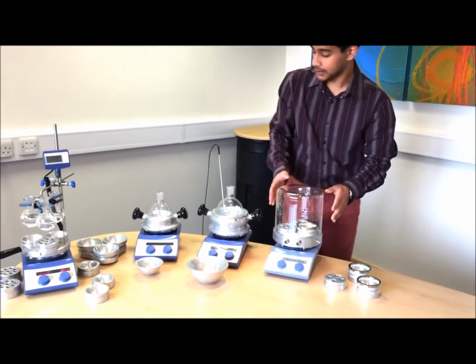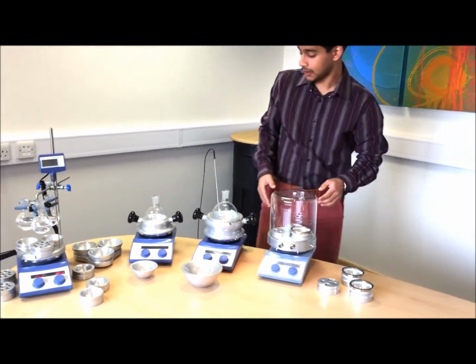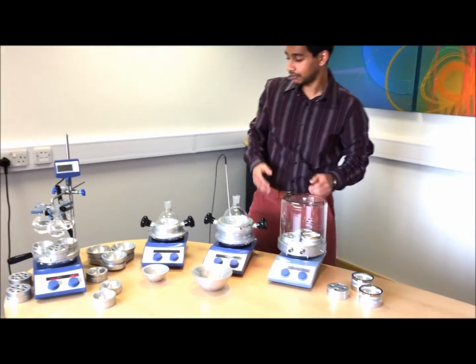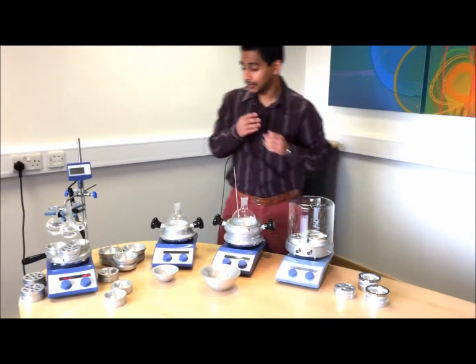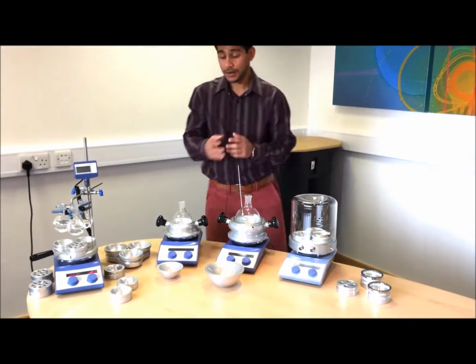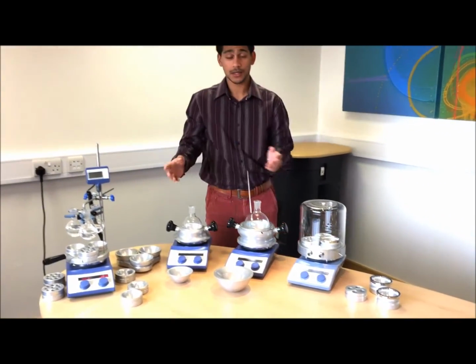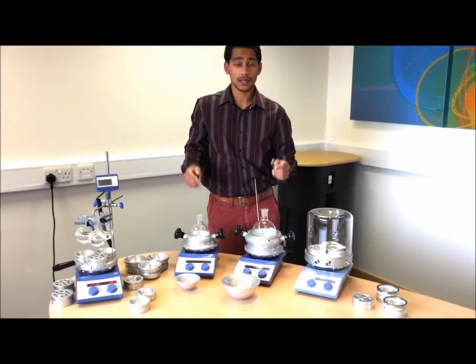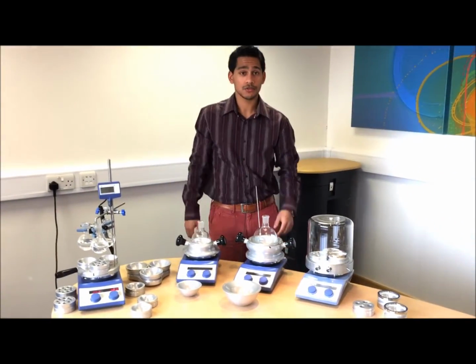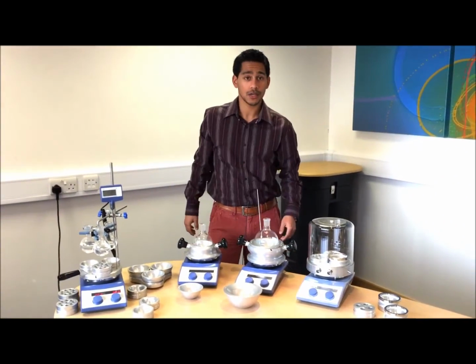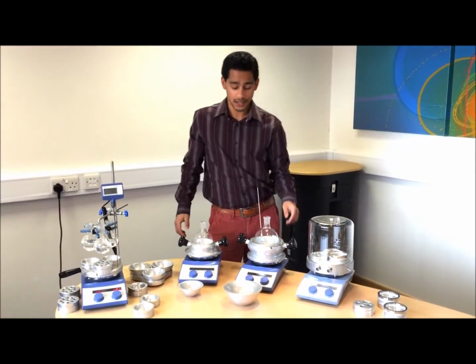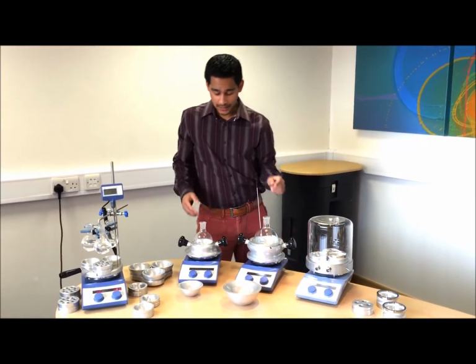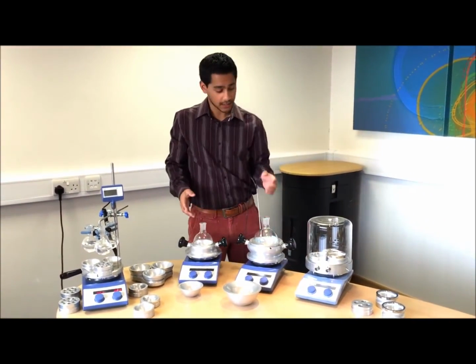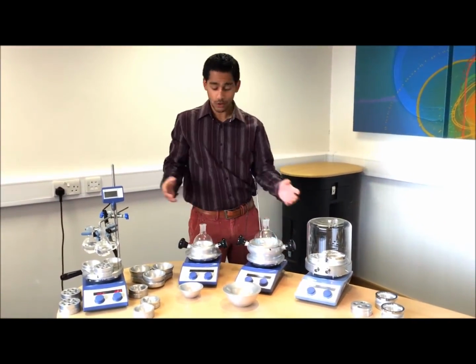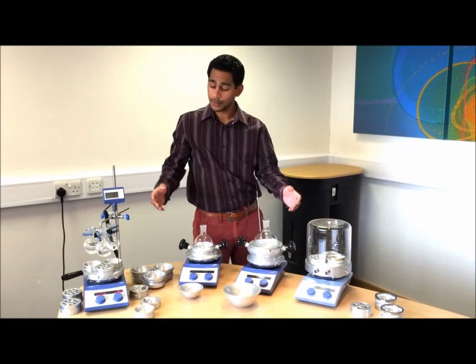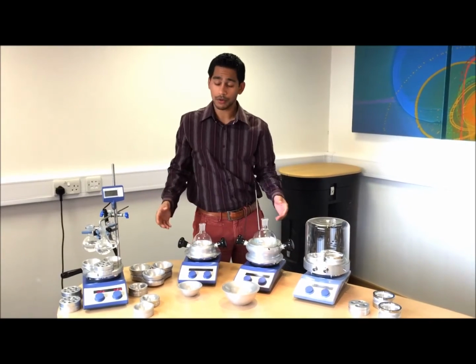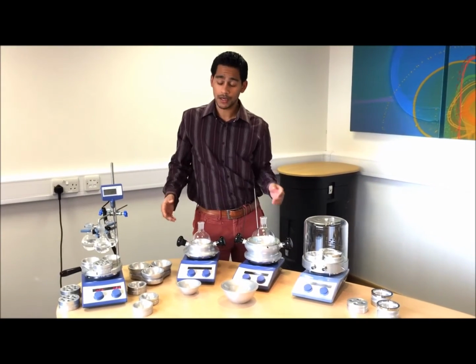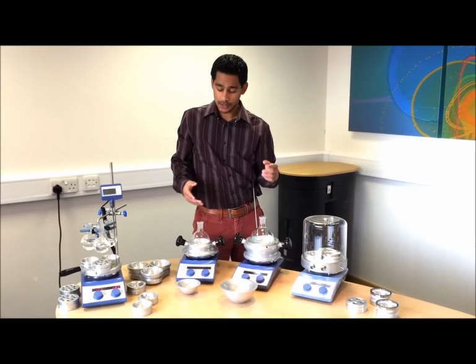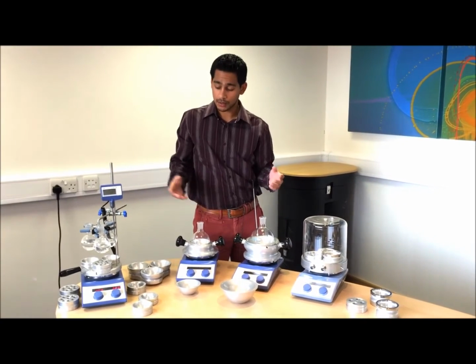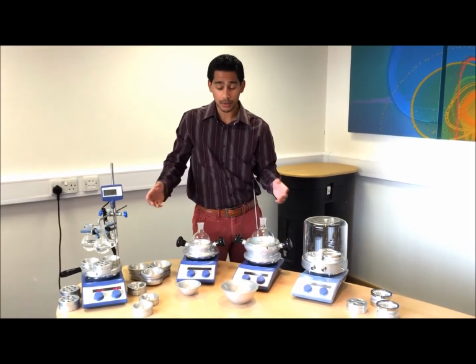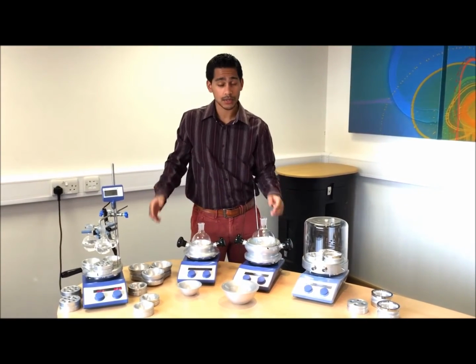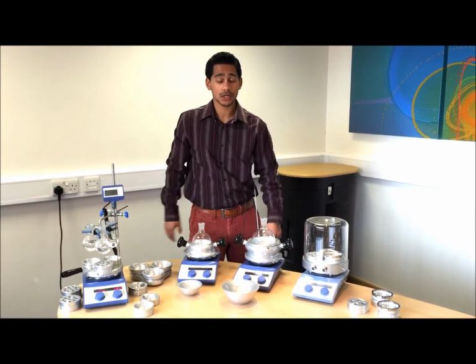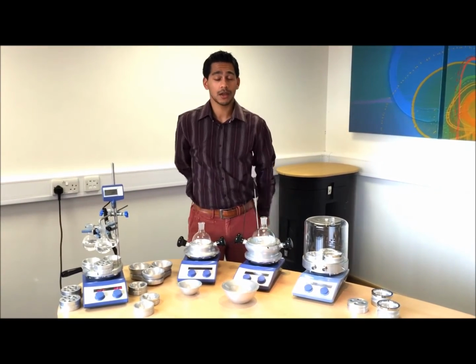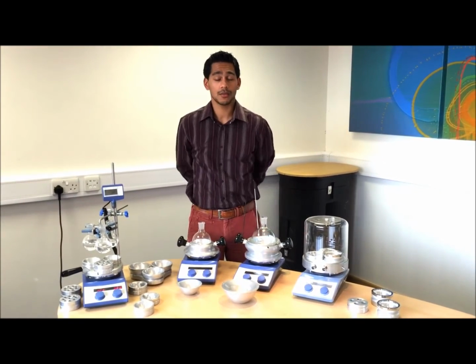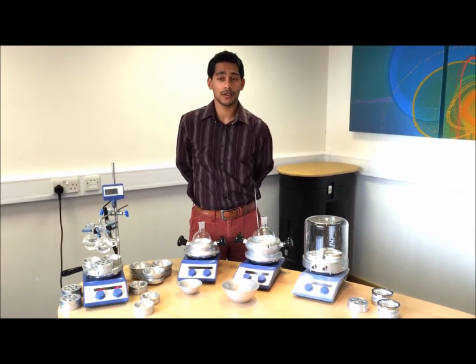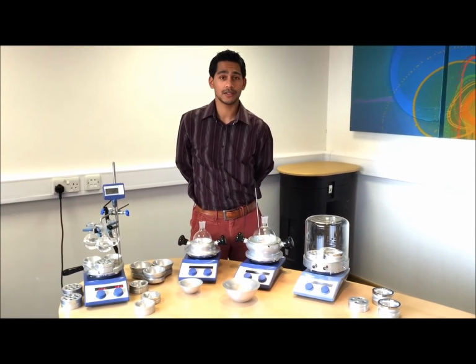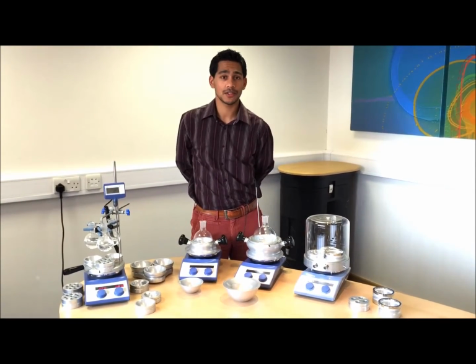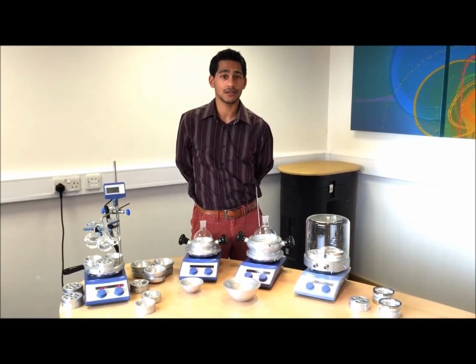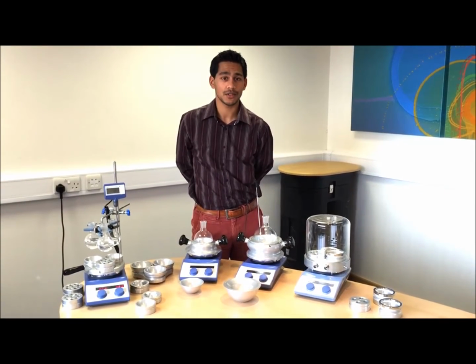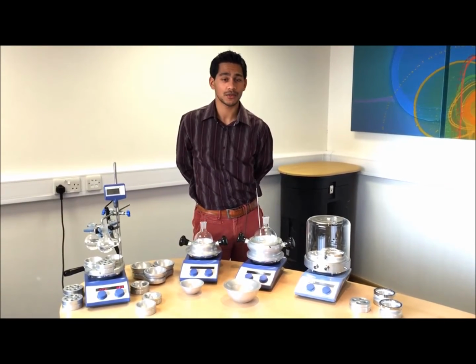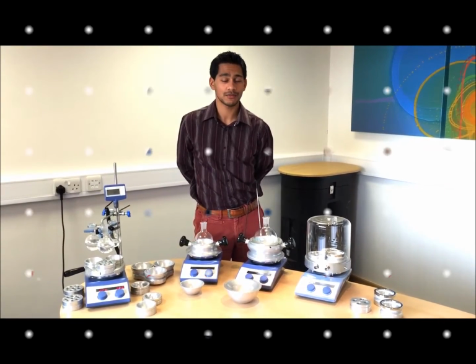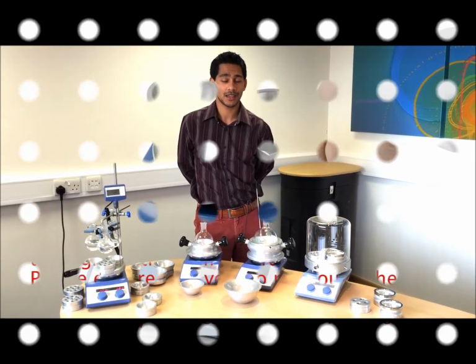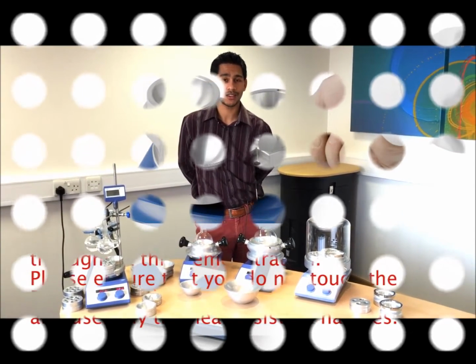So here is the DrySyn heating and cooling block range in single and multi-position. I hope you found this video useful — thank you.